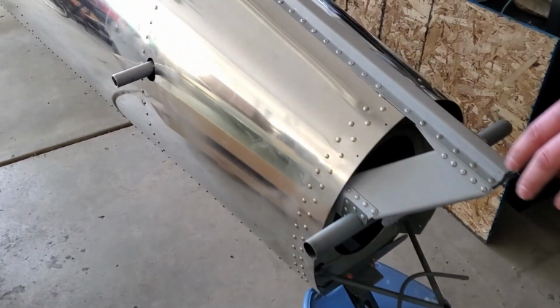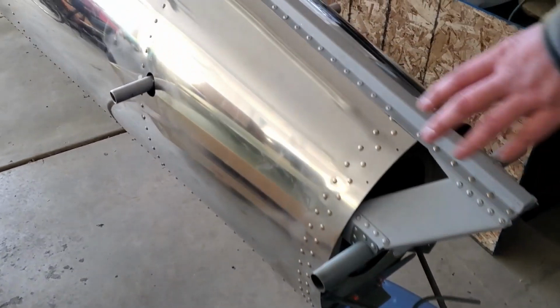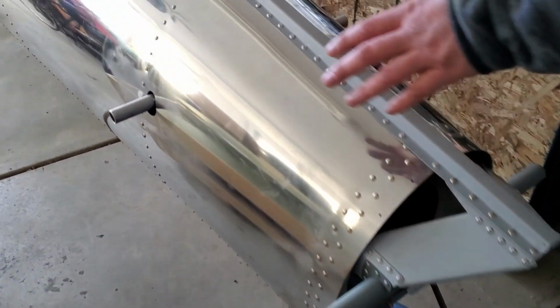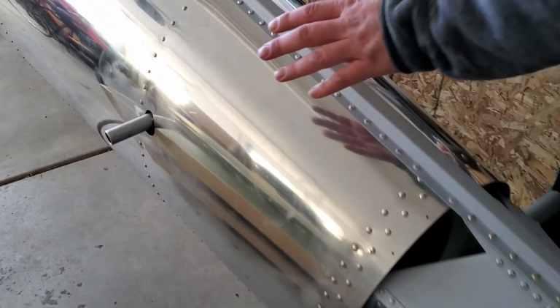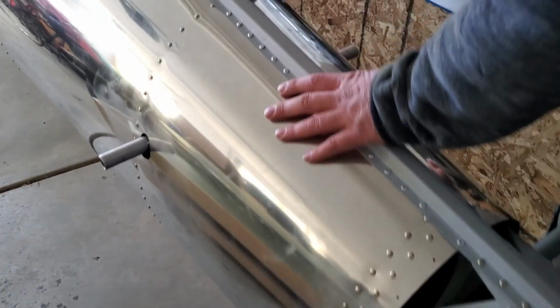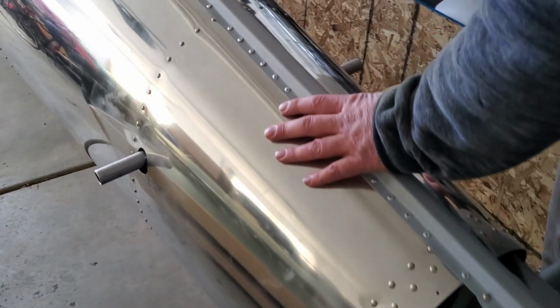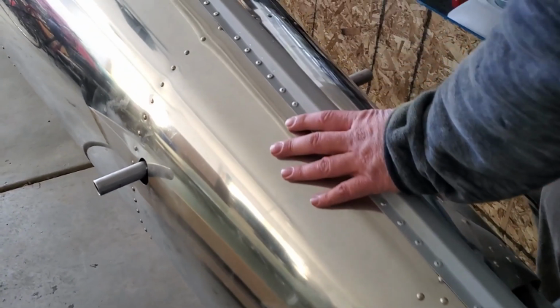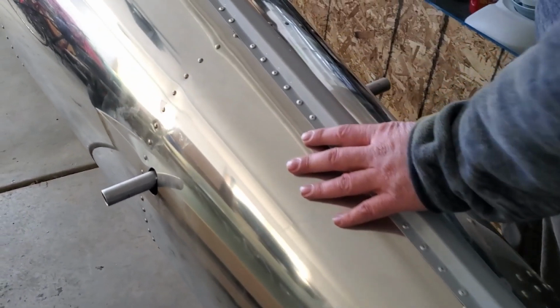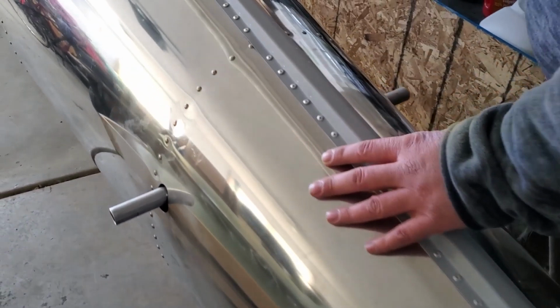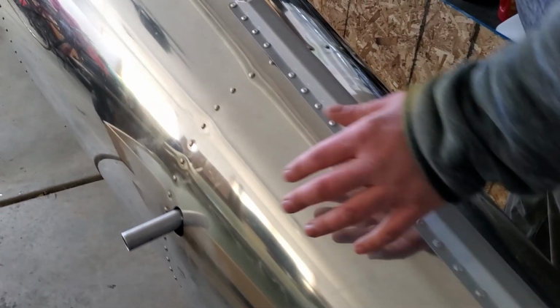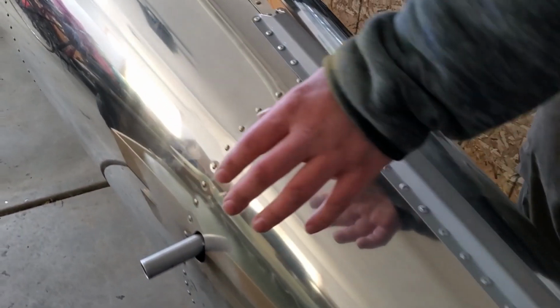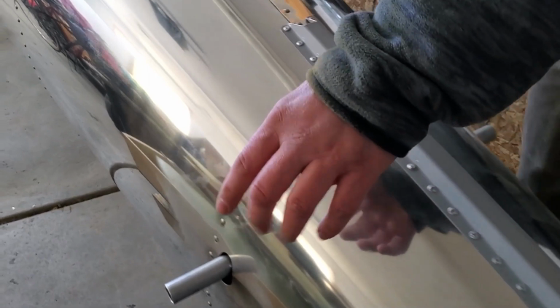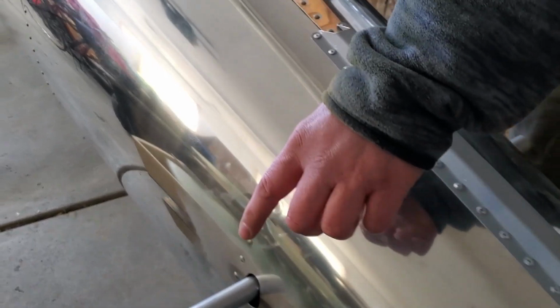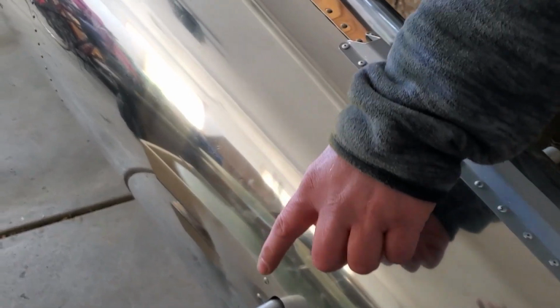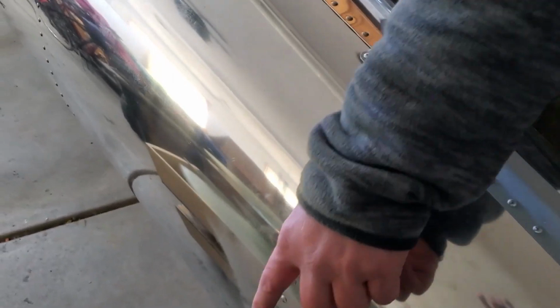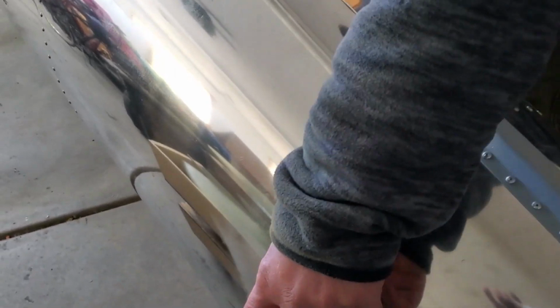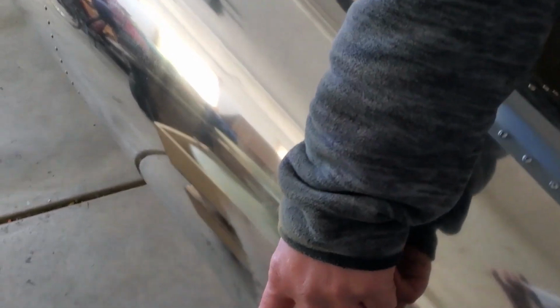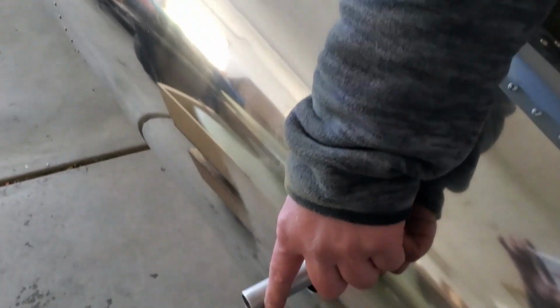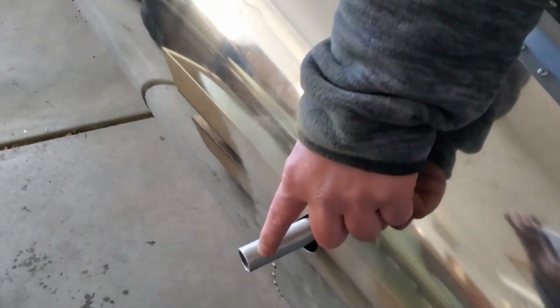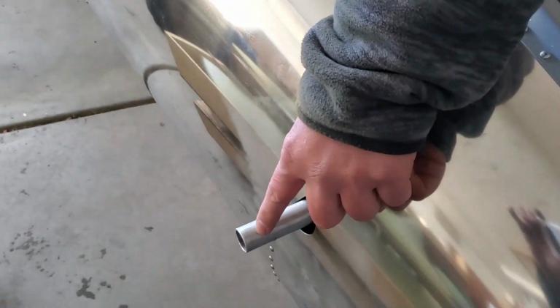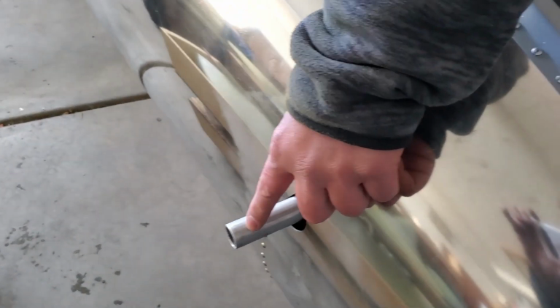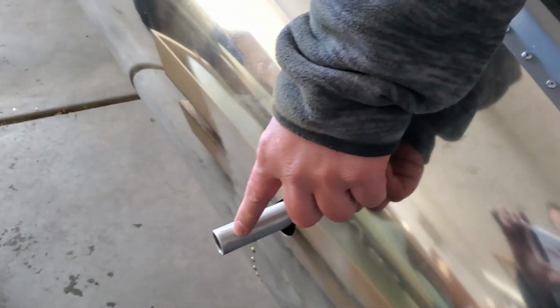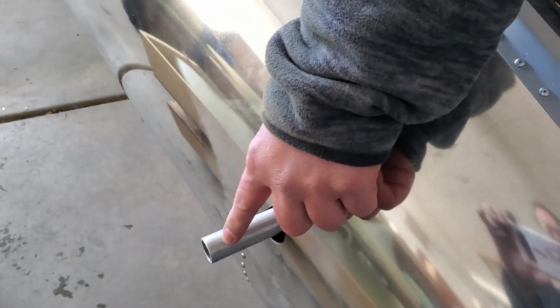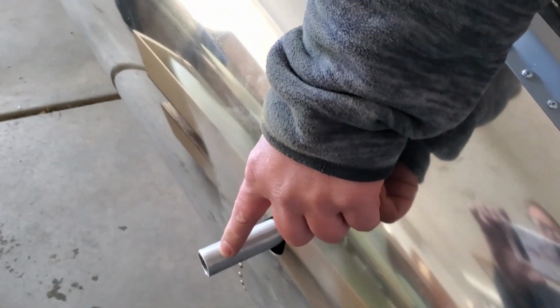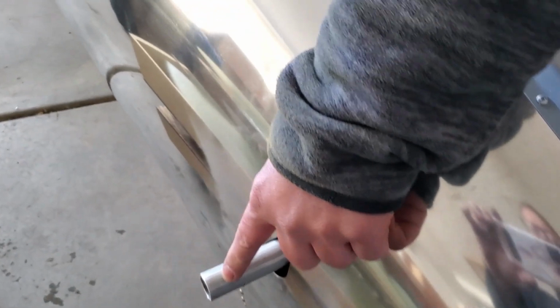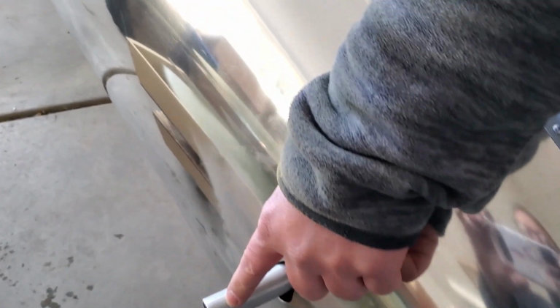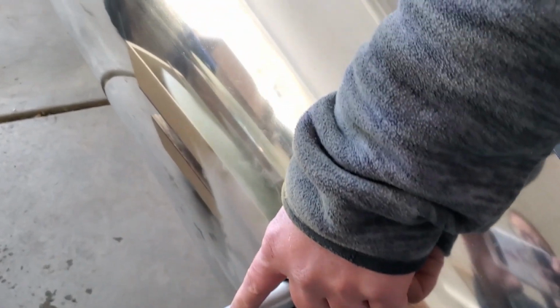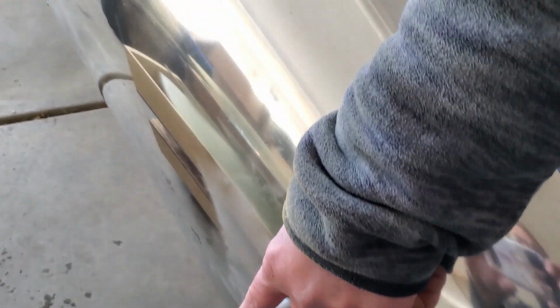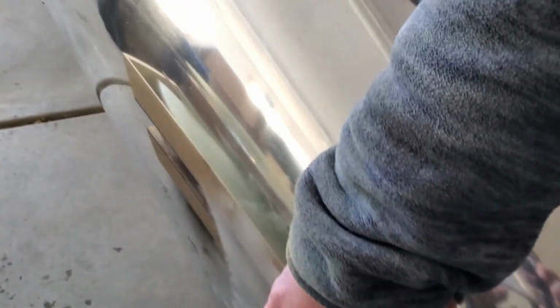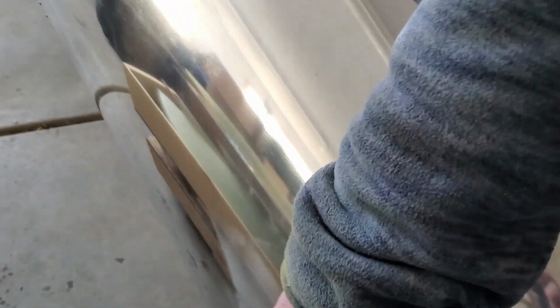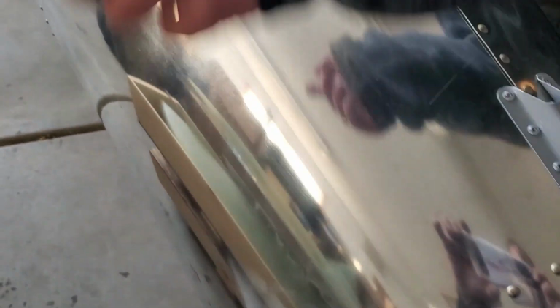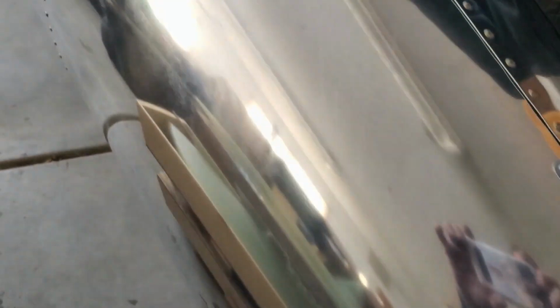Moving forward, we've got the vertical stabilizer keel, and we've got the forward horizontal stabilizer spar carry-through.